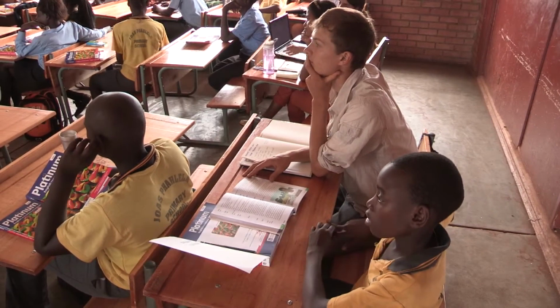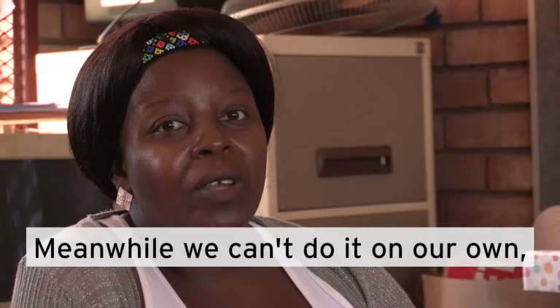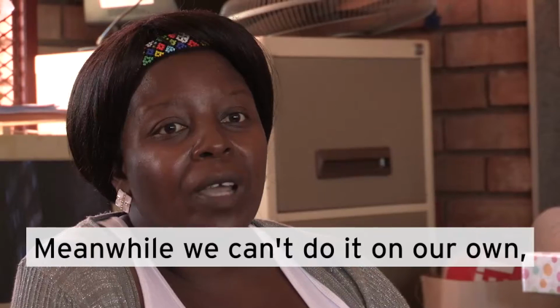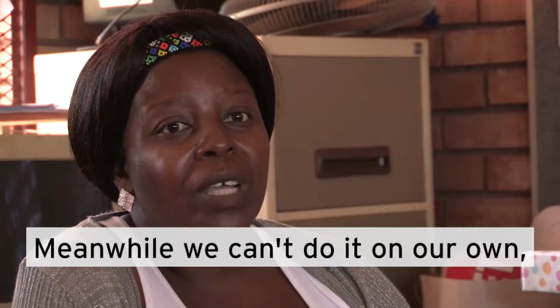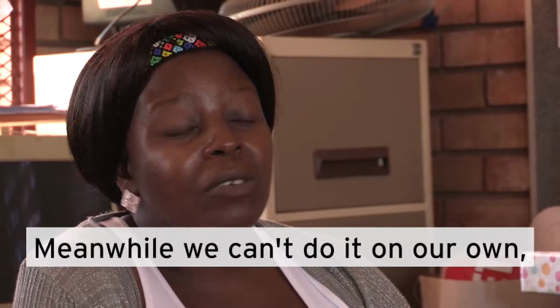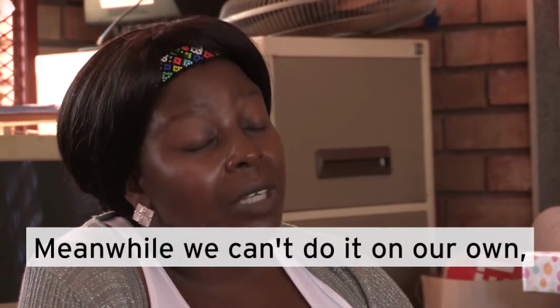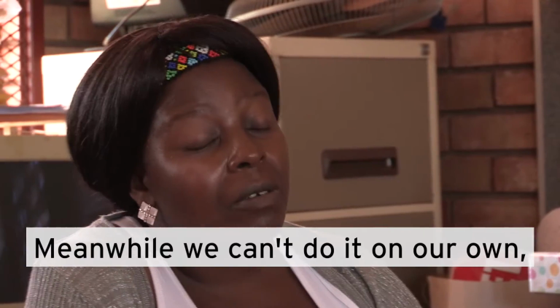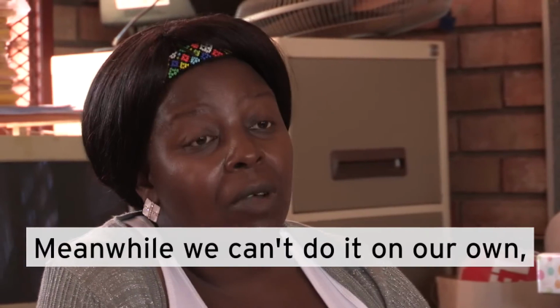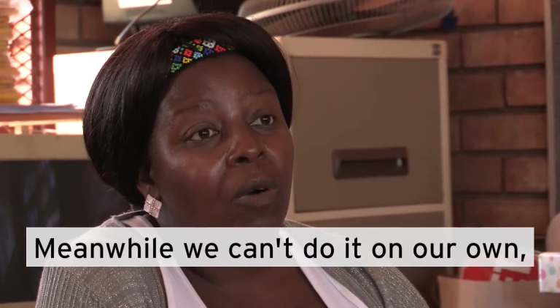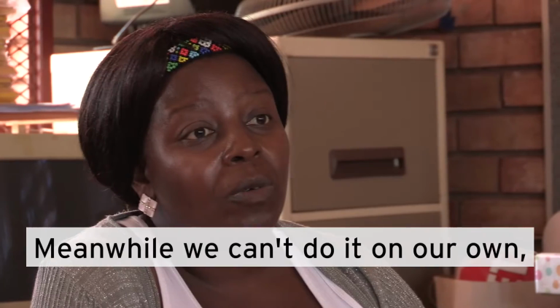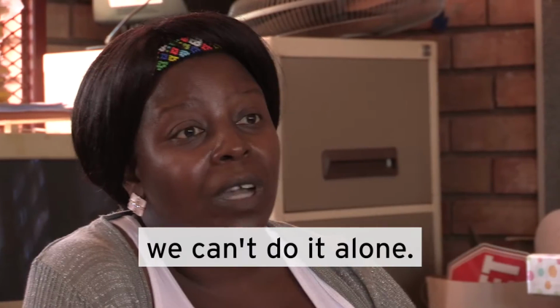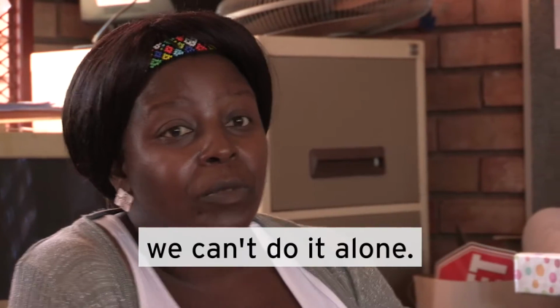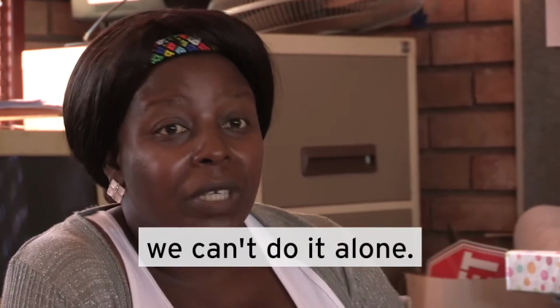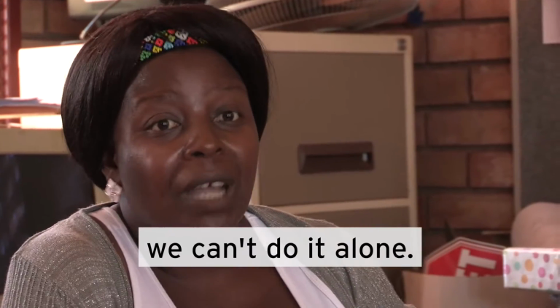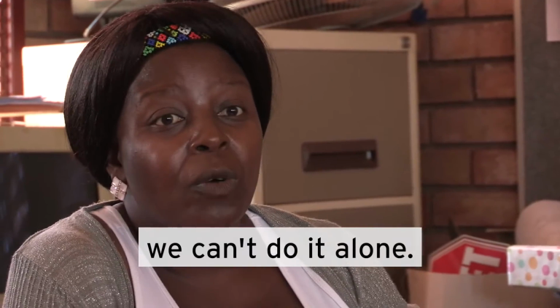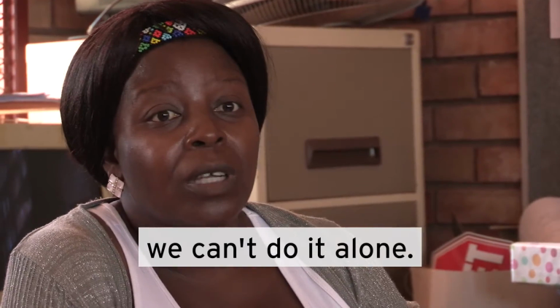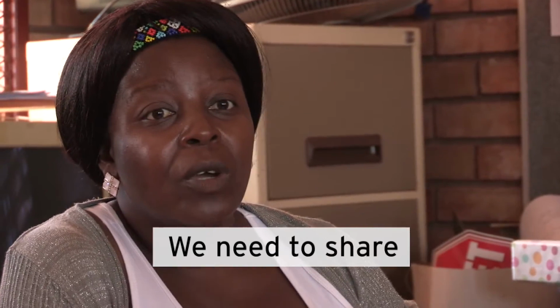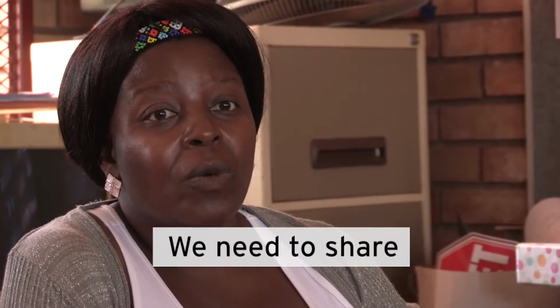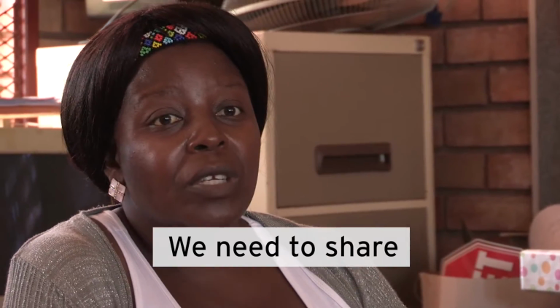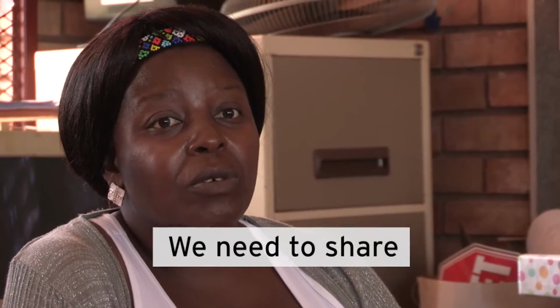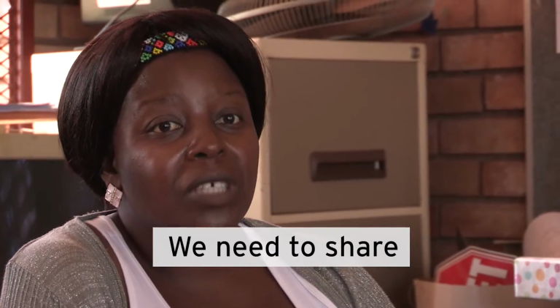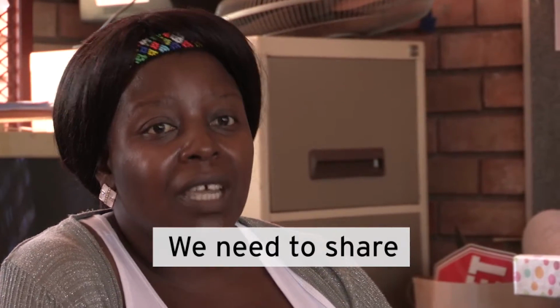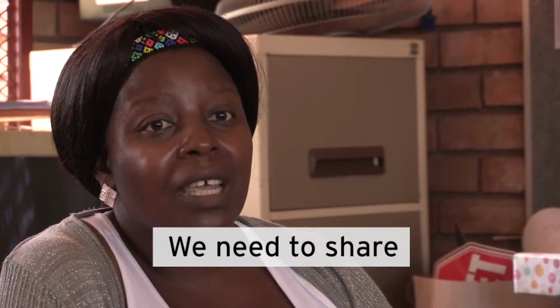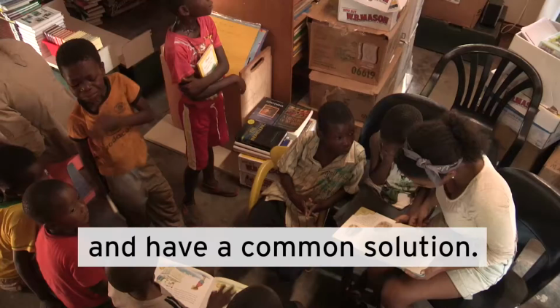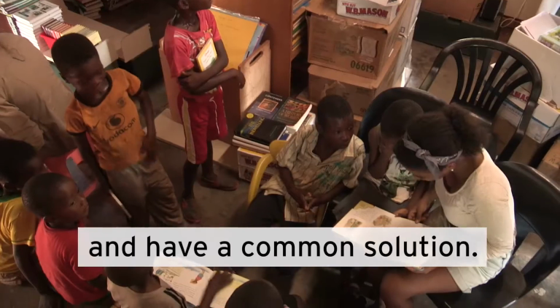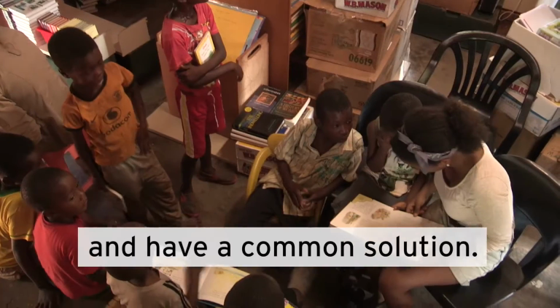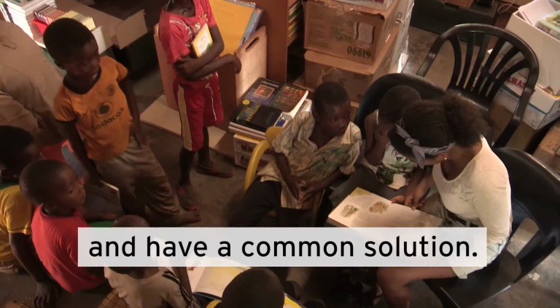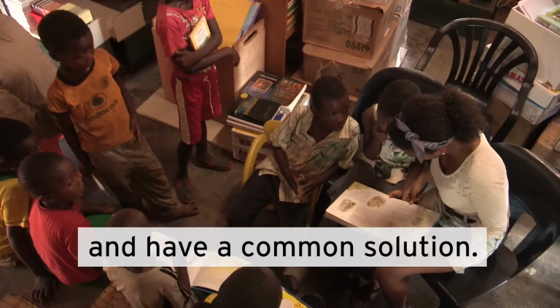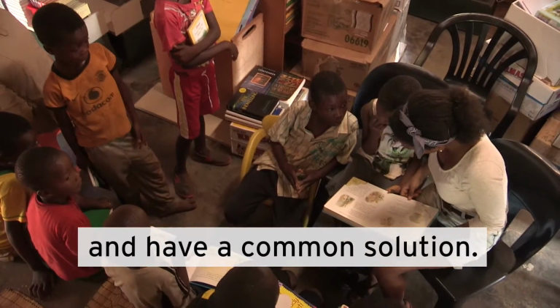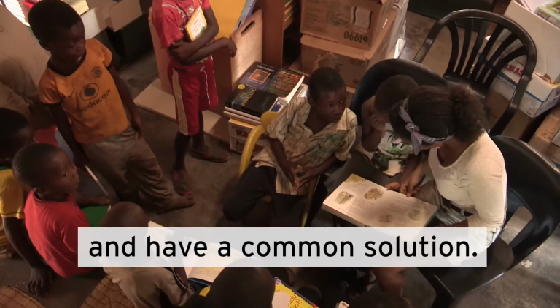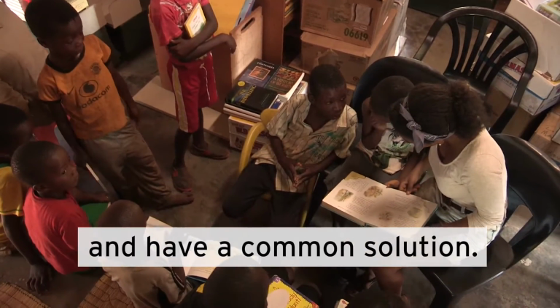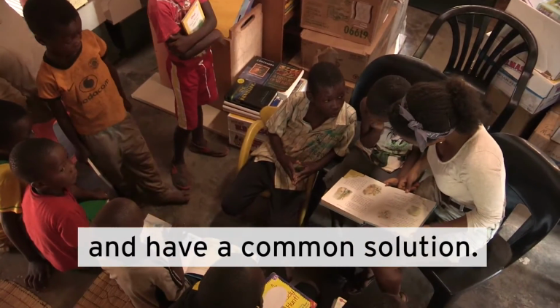Meanwhile, we can't do it on our own, we can't do it alone. We need to share and have a common solution.